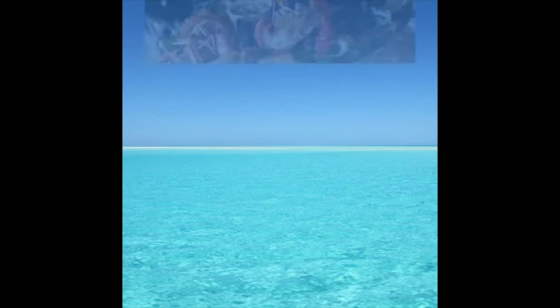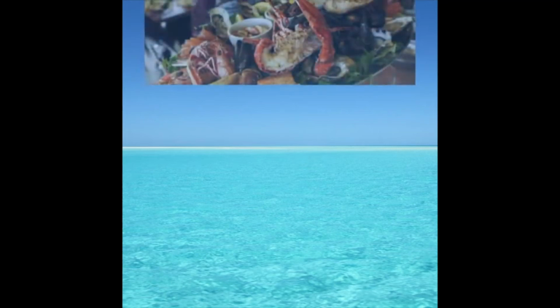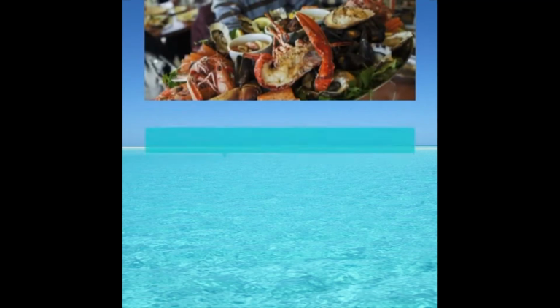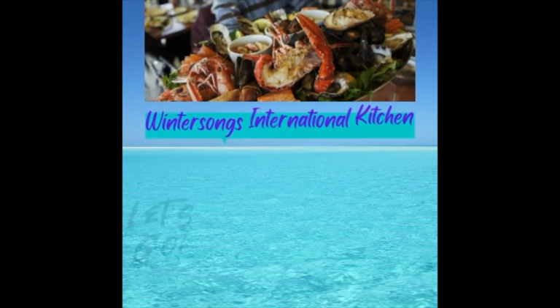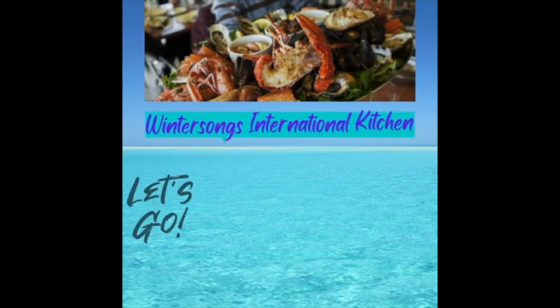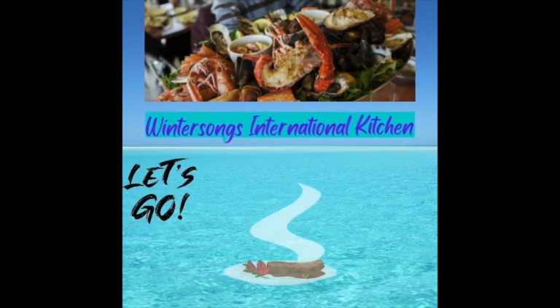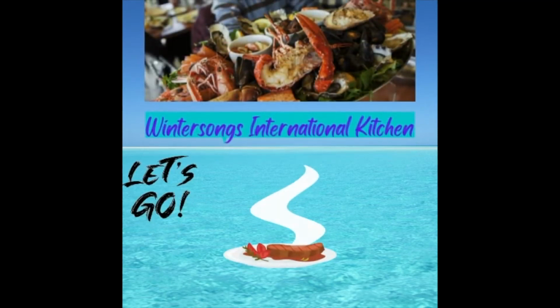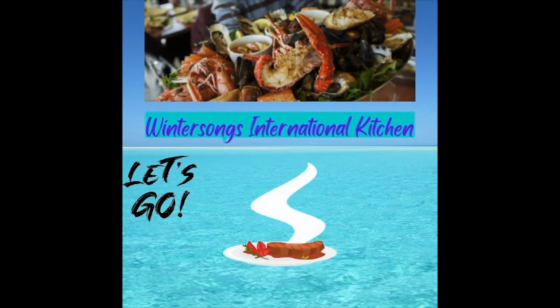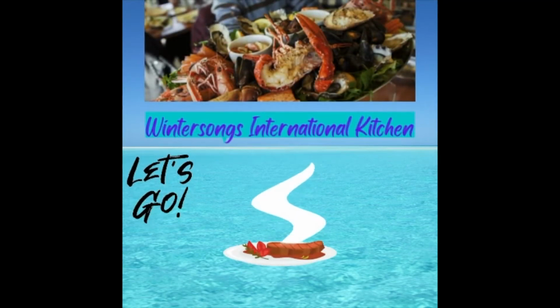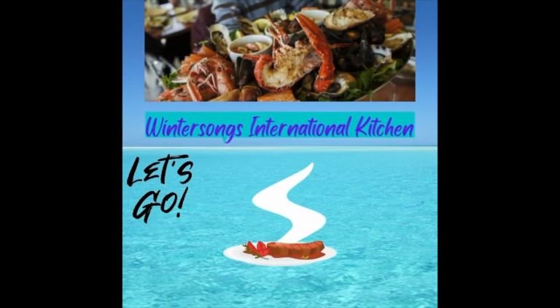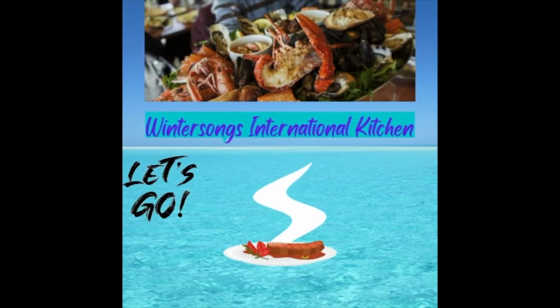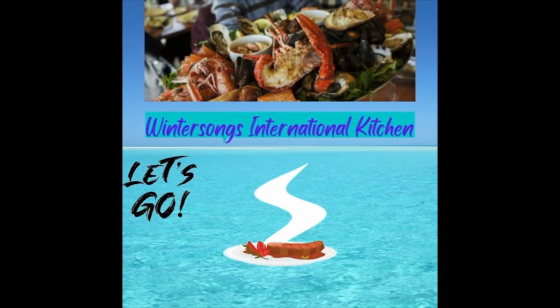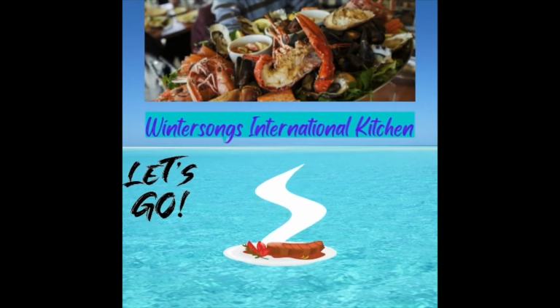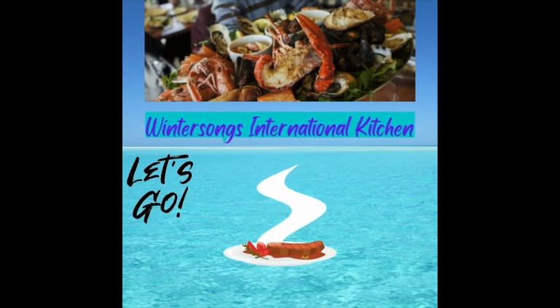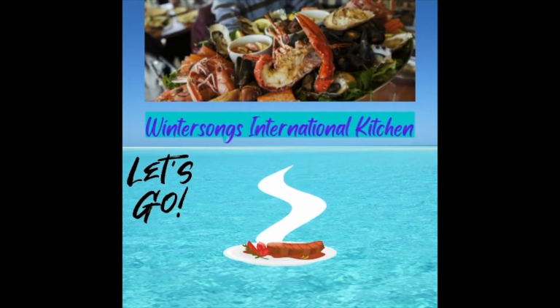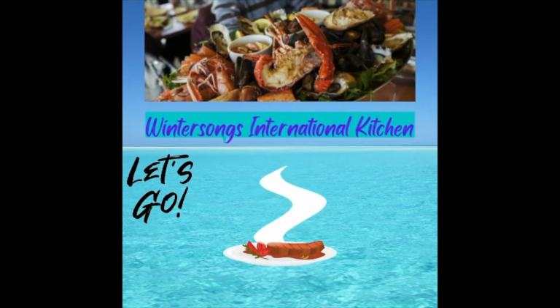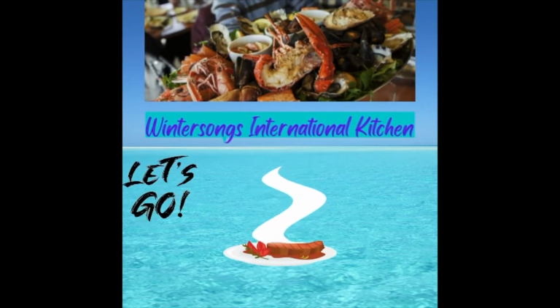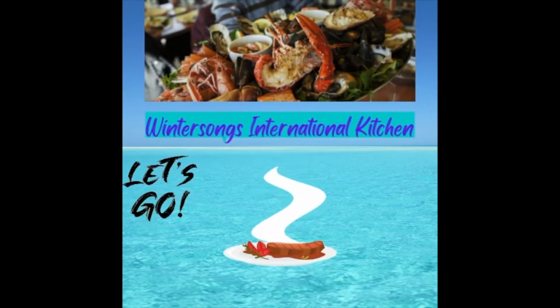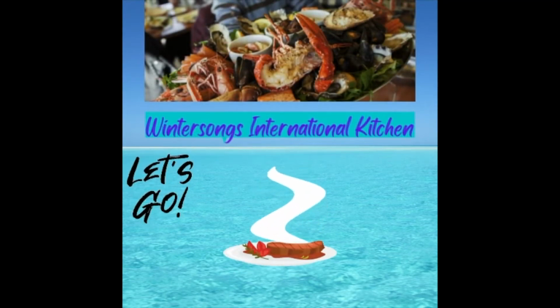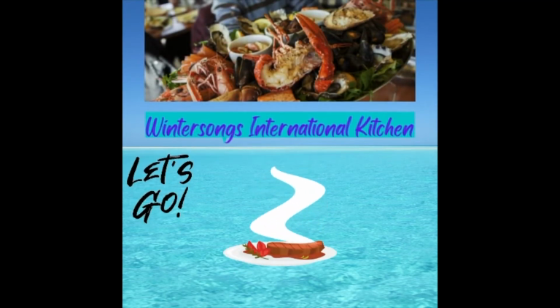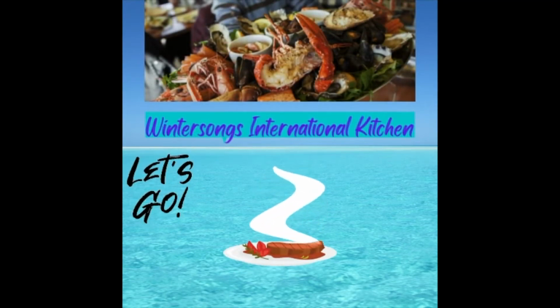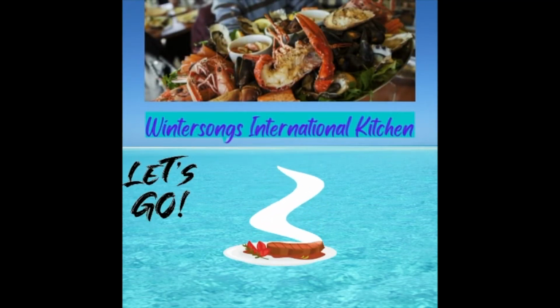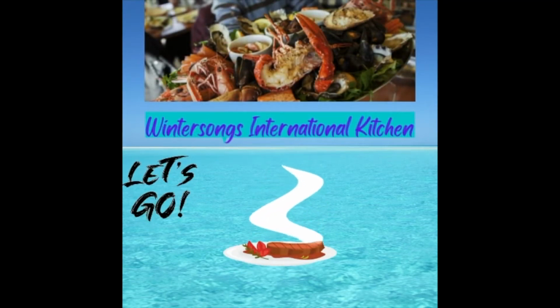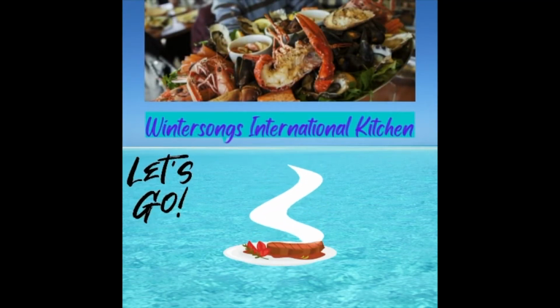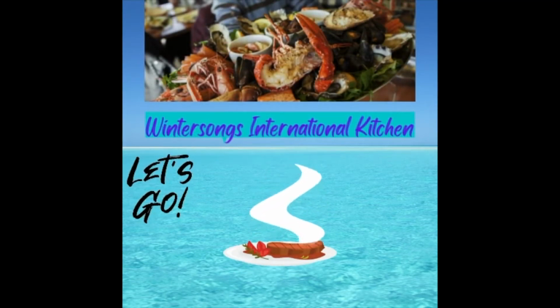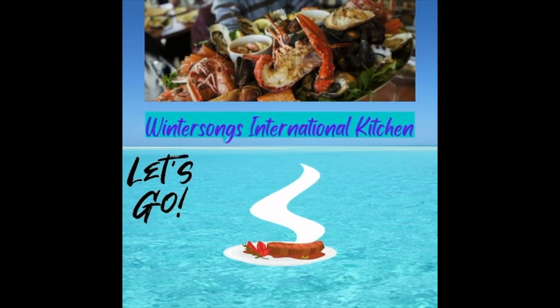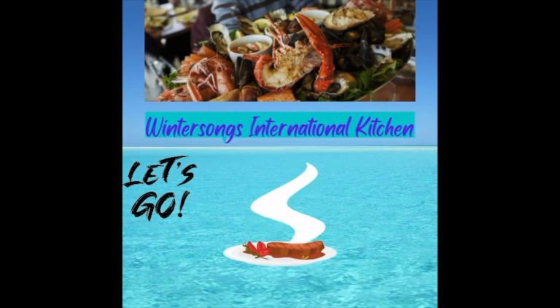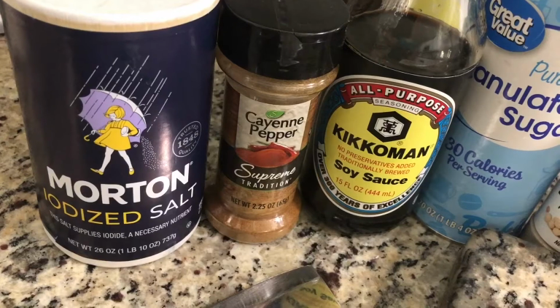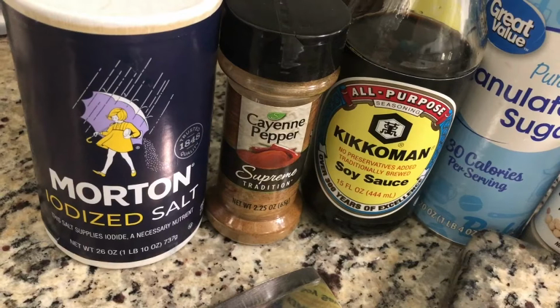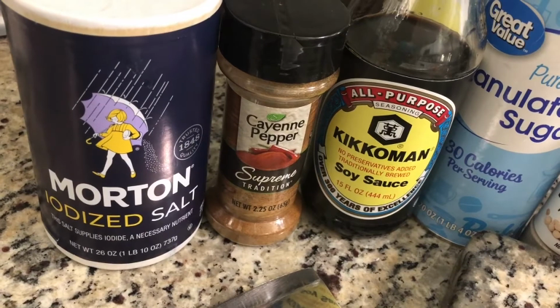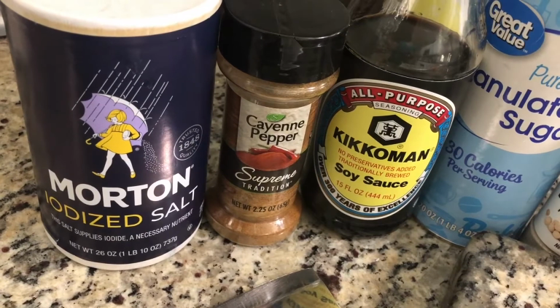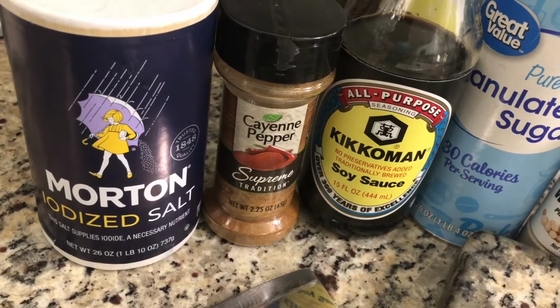Hey everyone, this is Wintersong and today we are going to be making some Seafood Rangoon.